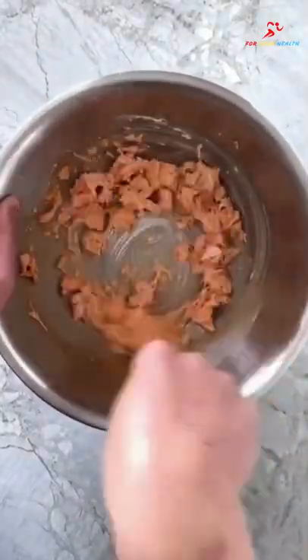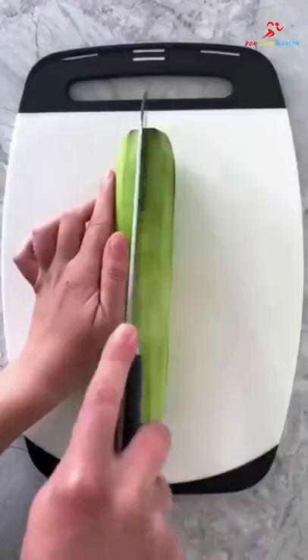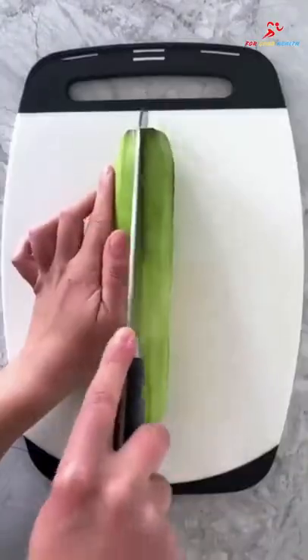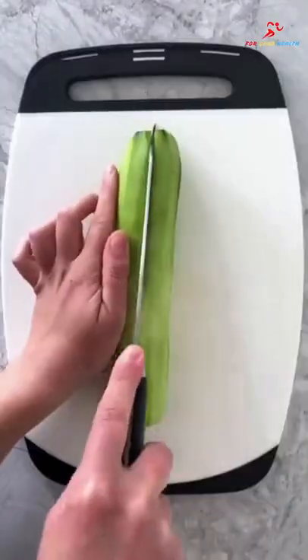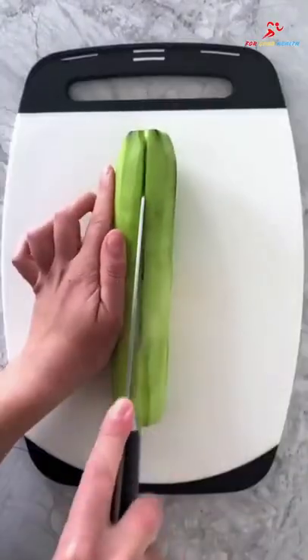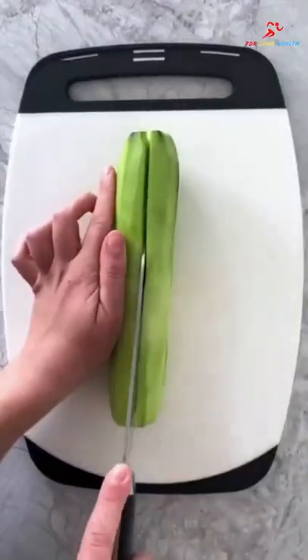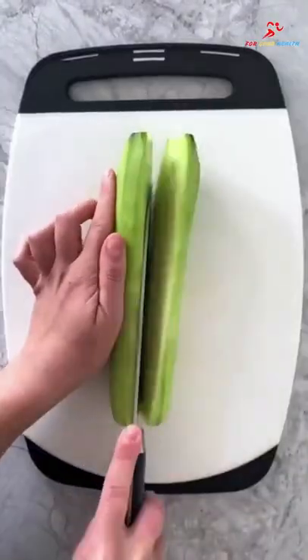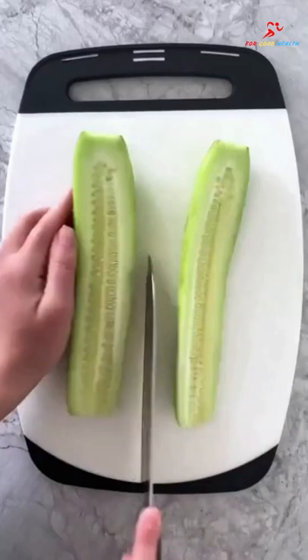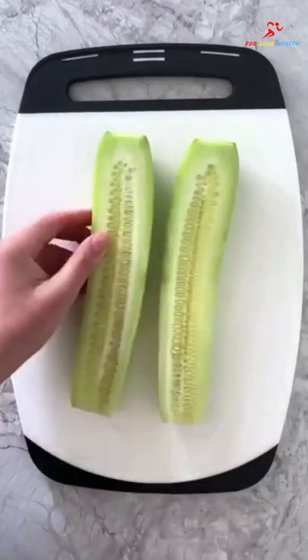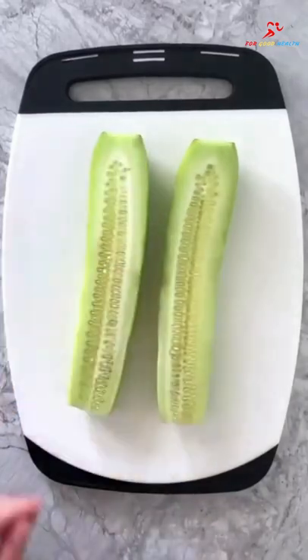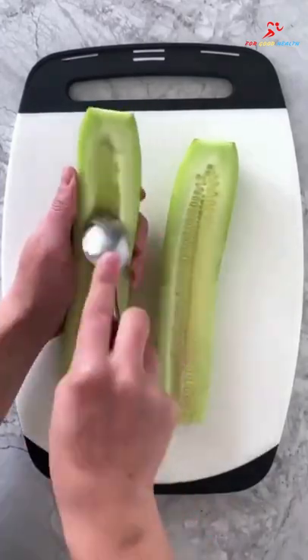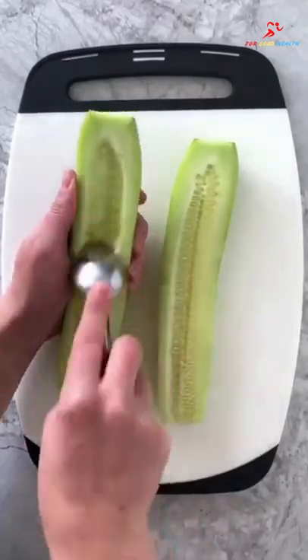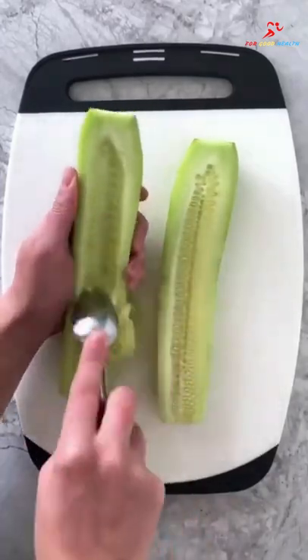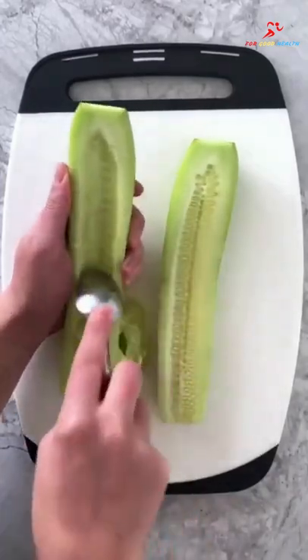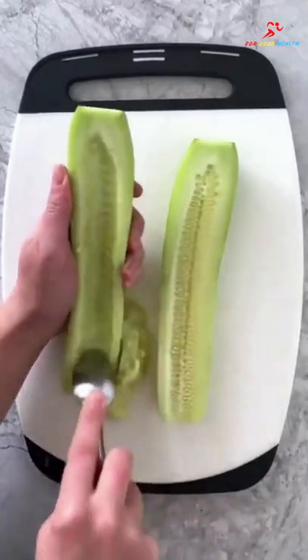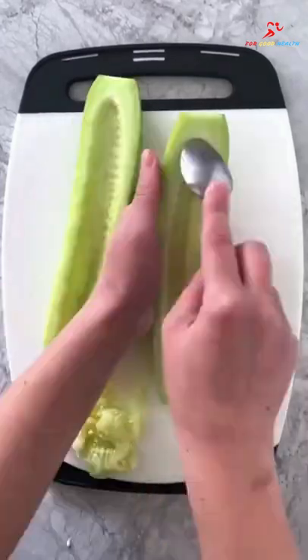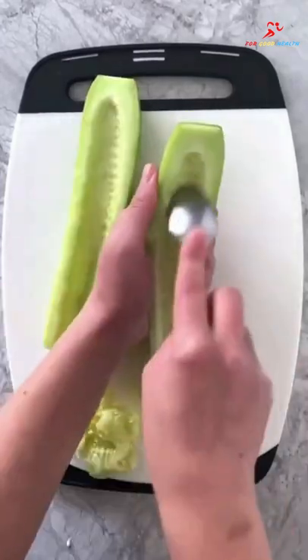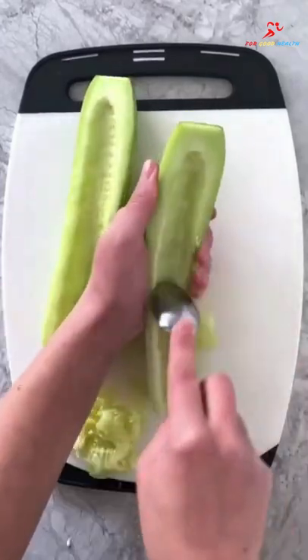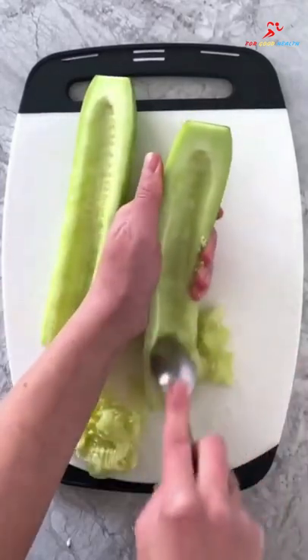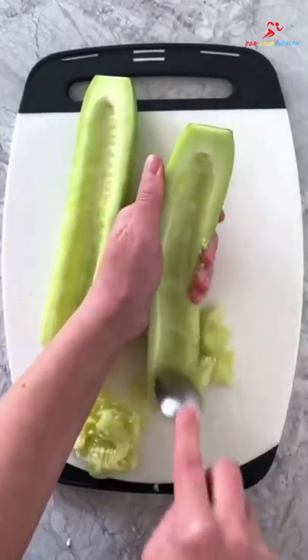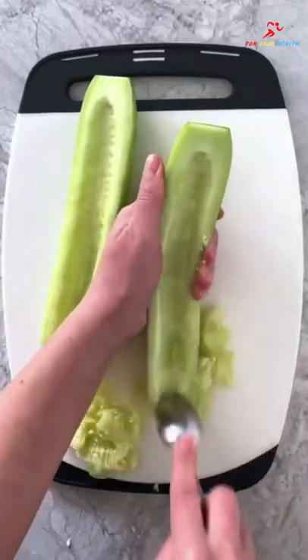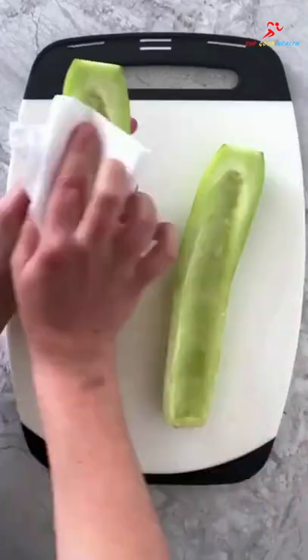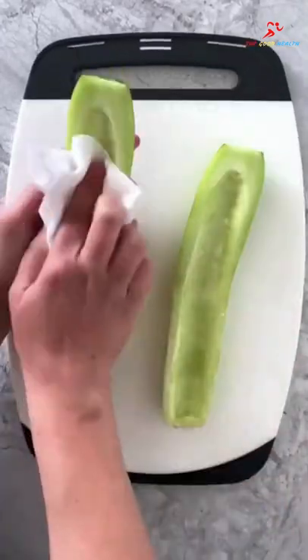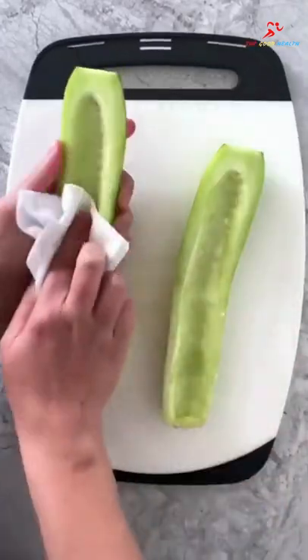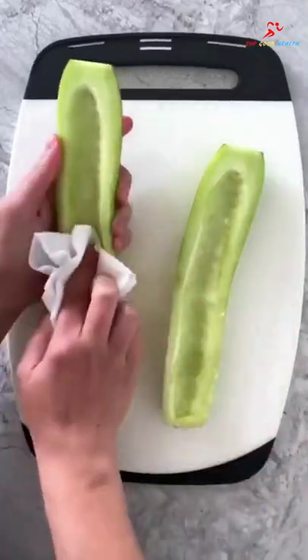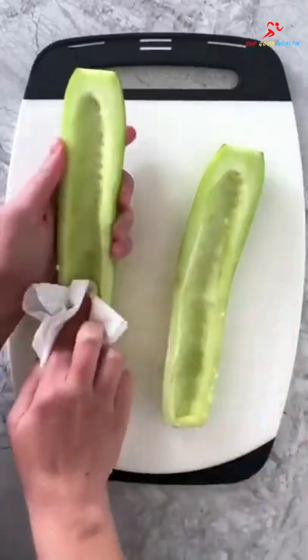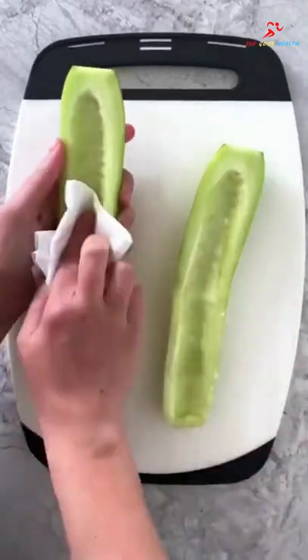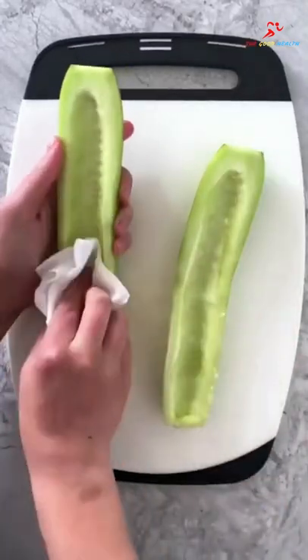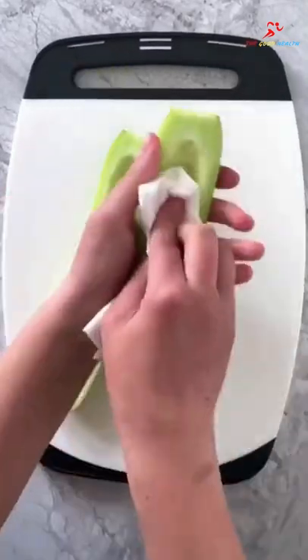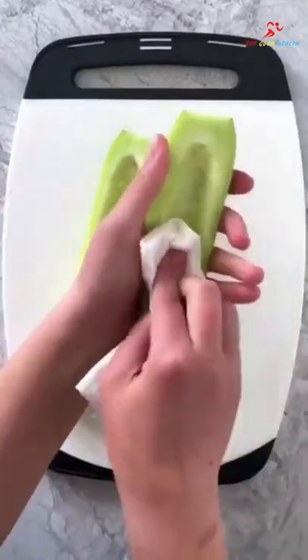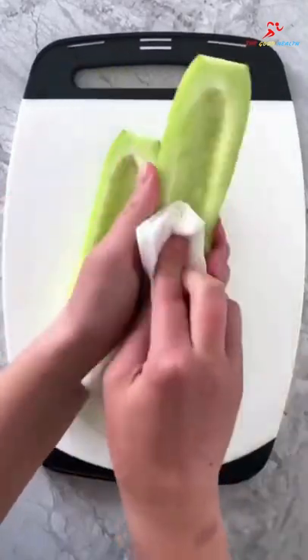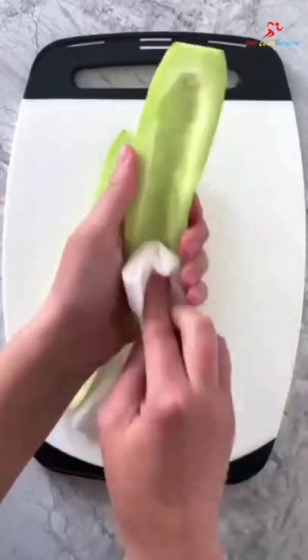Then slice a cucumber in half lengthwise, use a spoon to remove the seeds, then blot both sides dry with a paper towel.